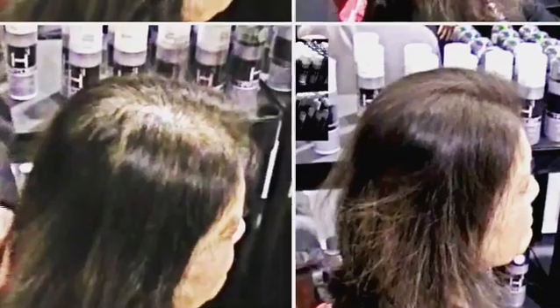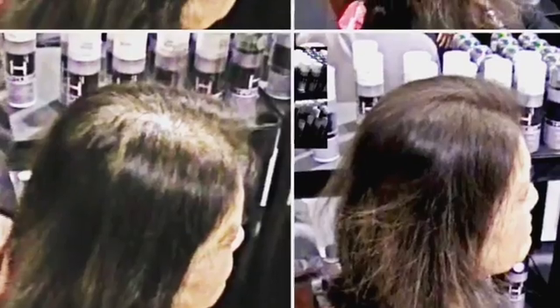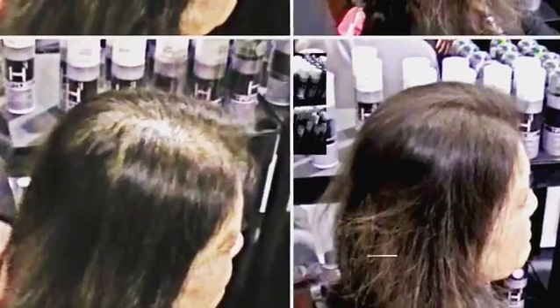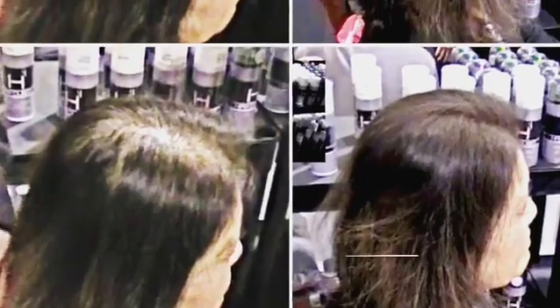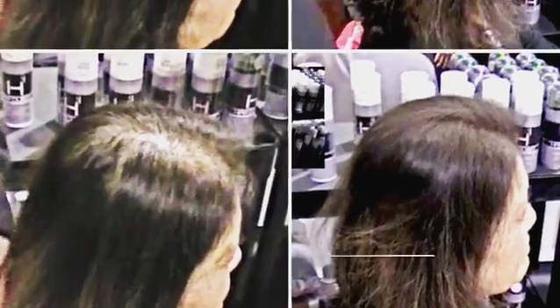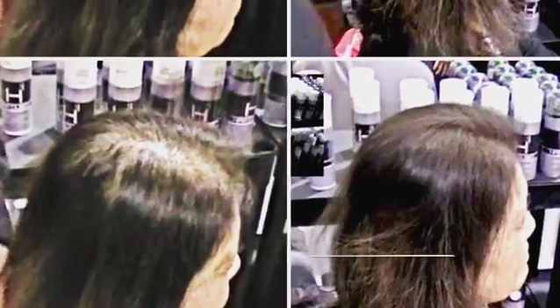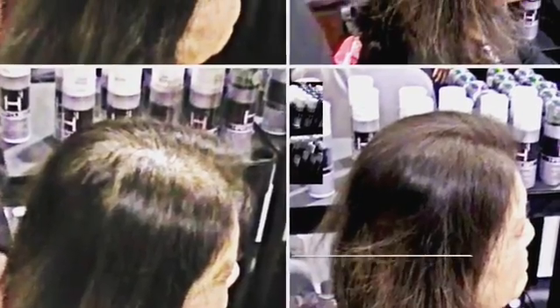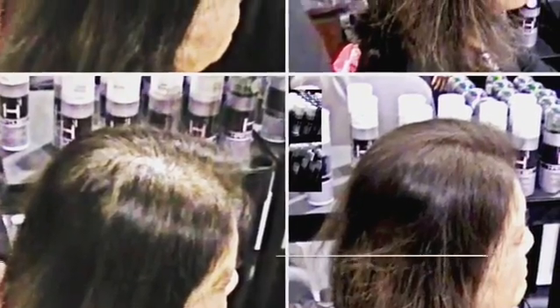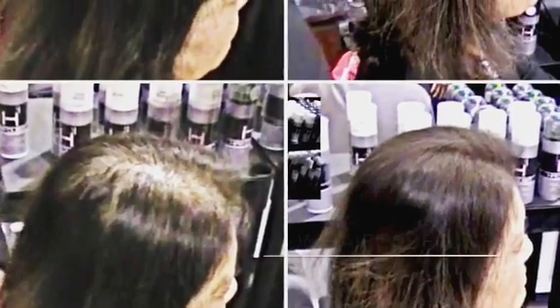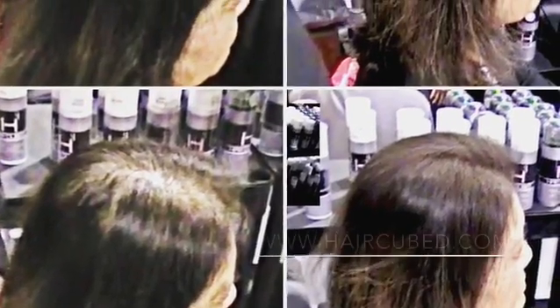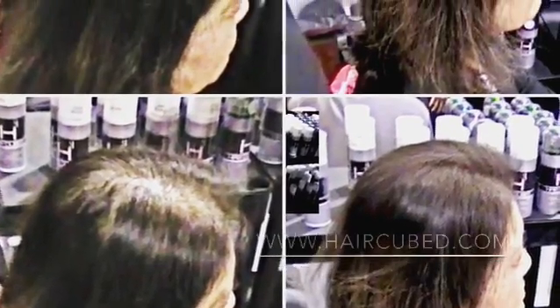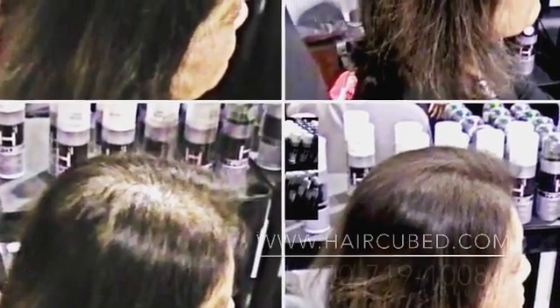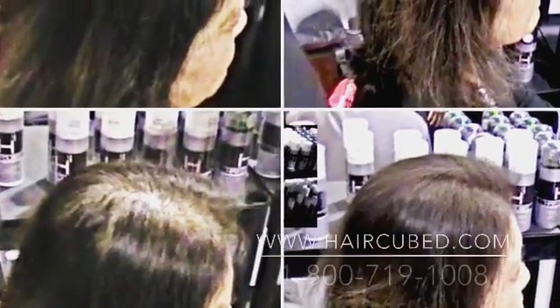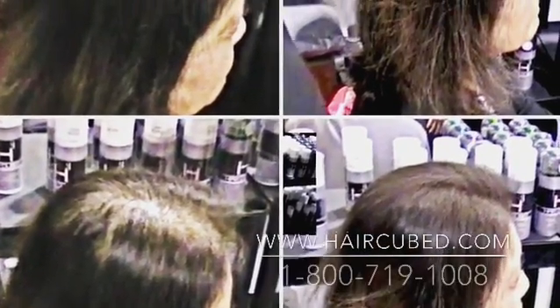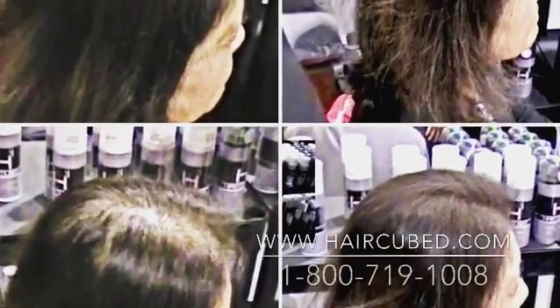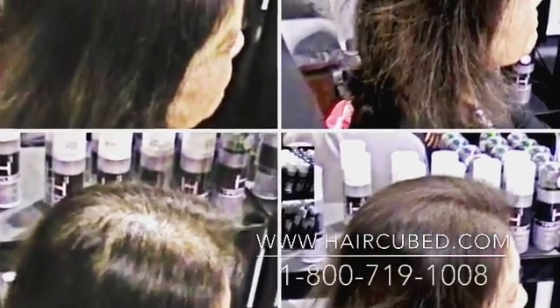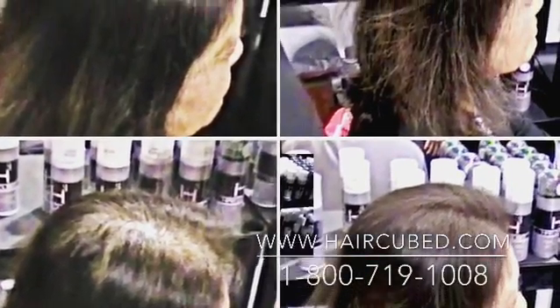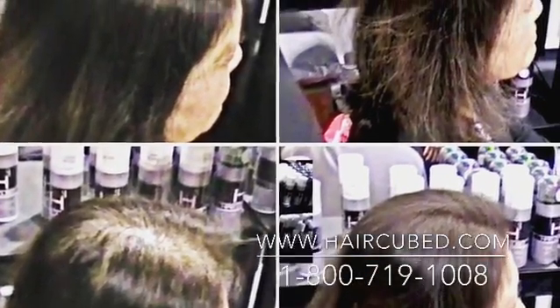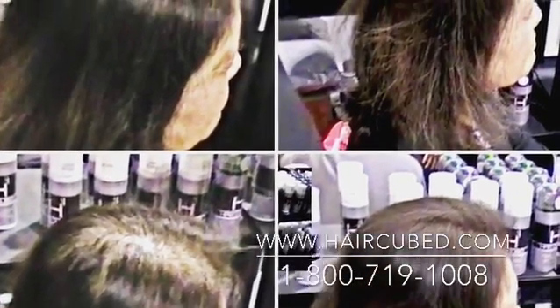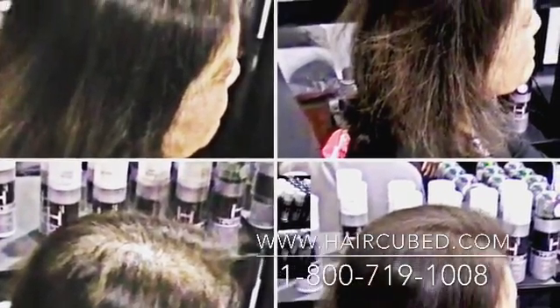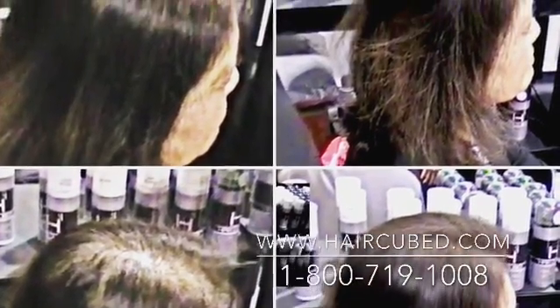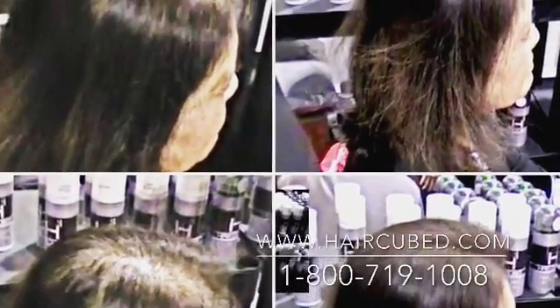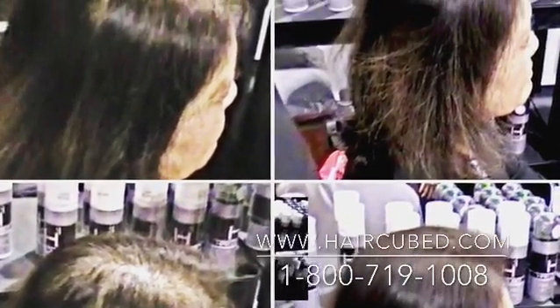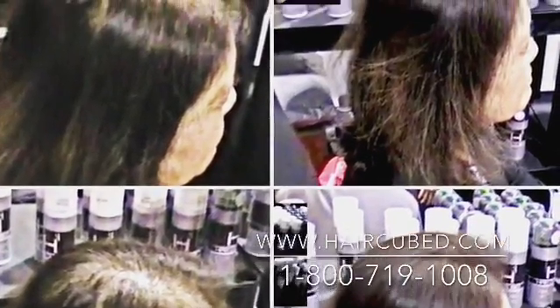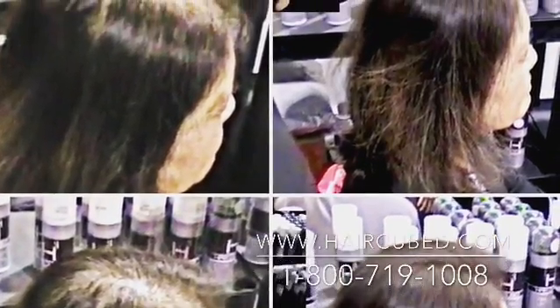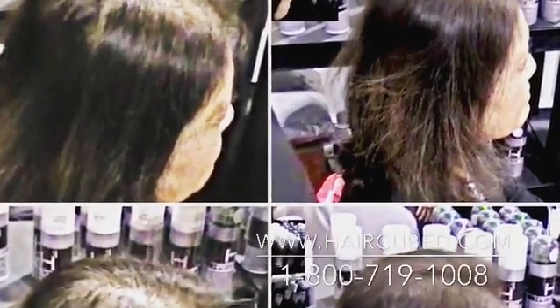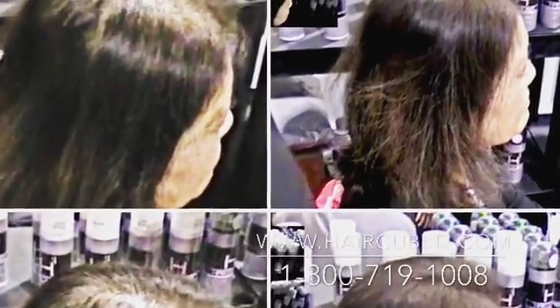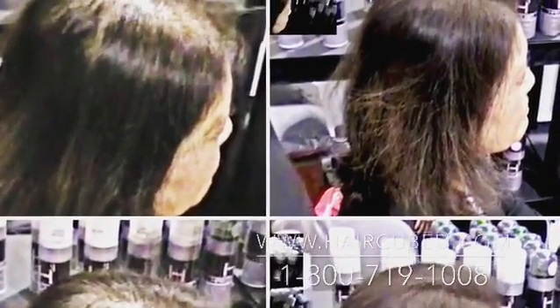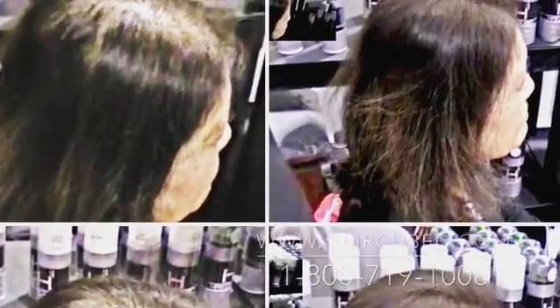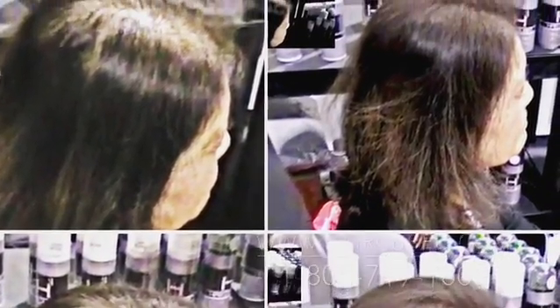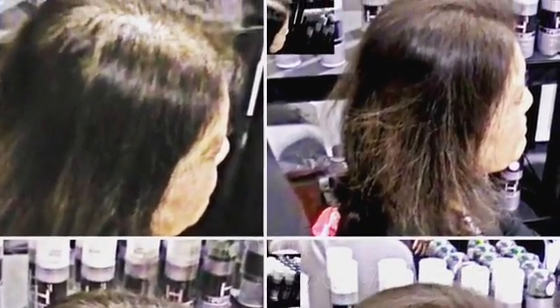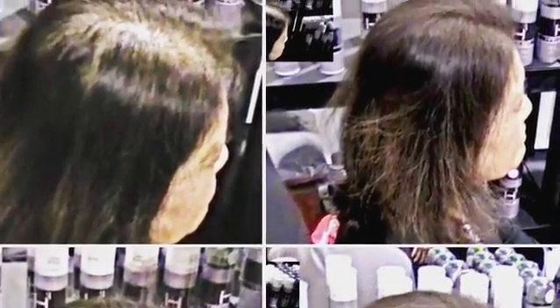HairCubed is a concoction of organic microfiber. It's recommended by doctors.